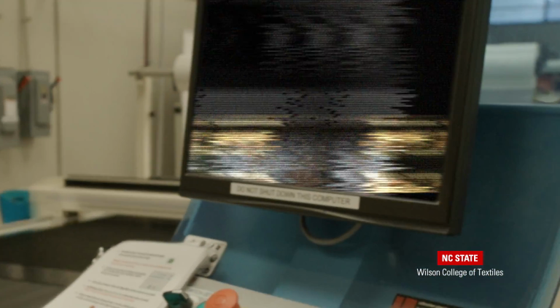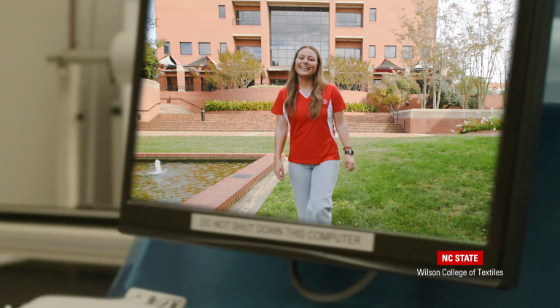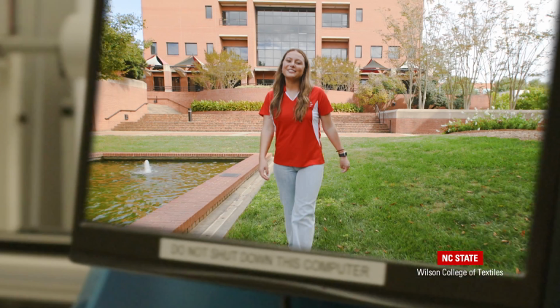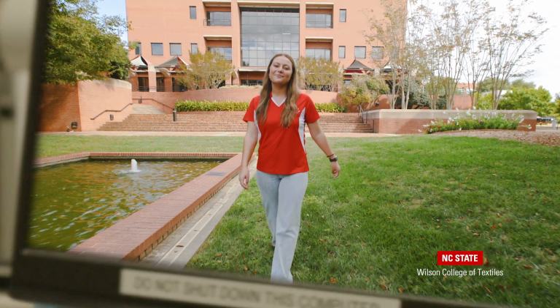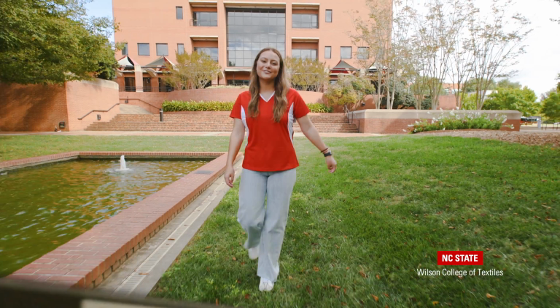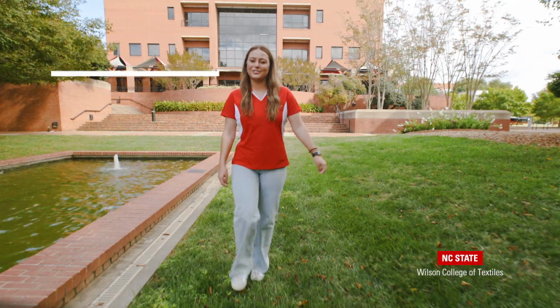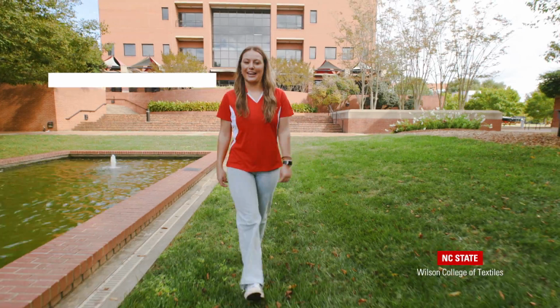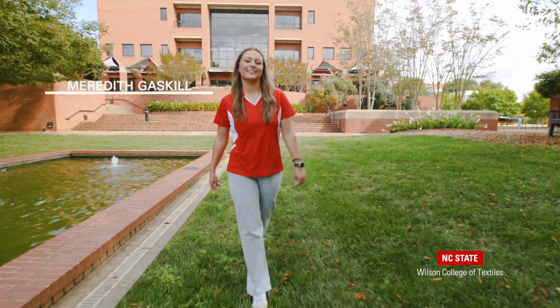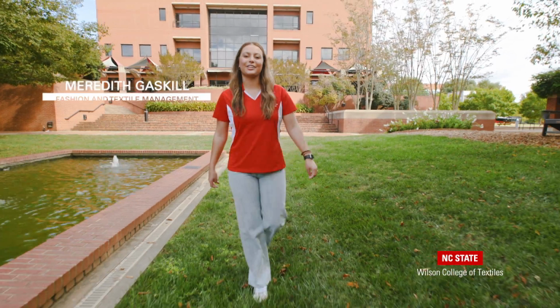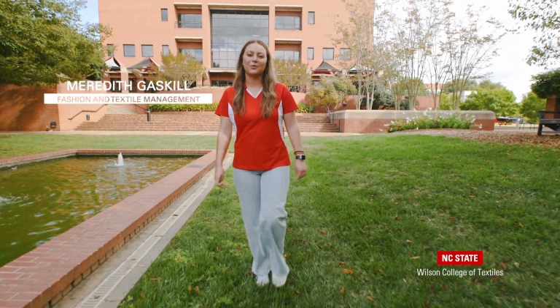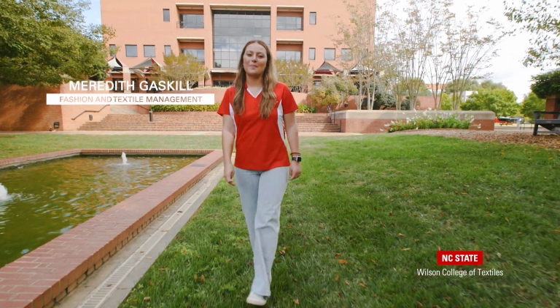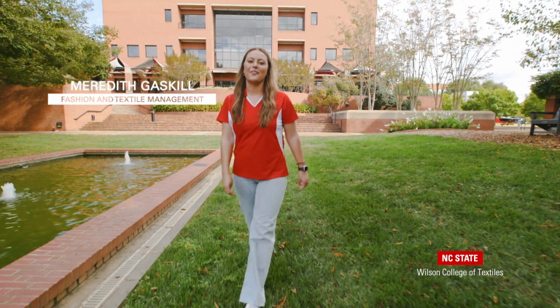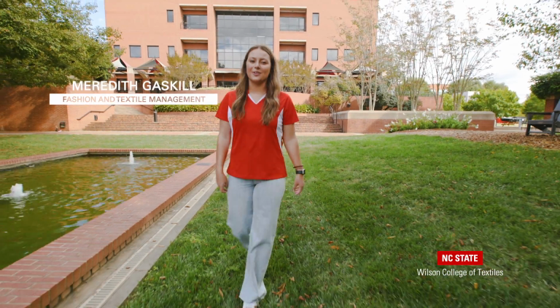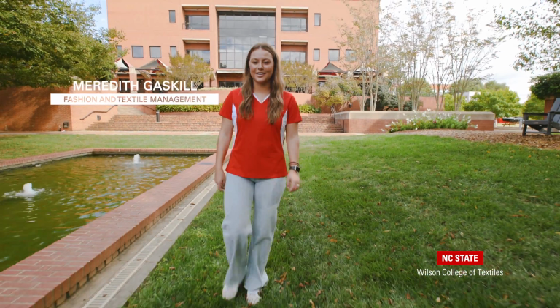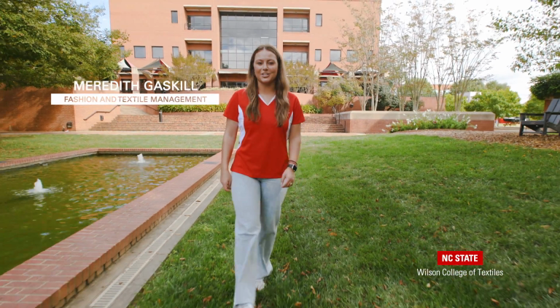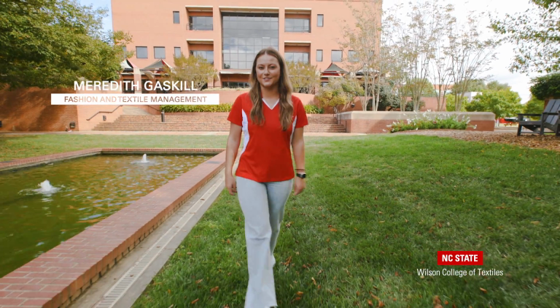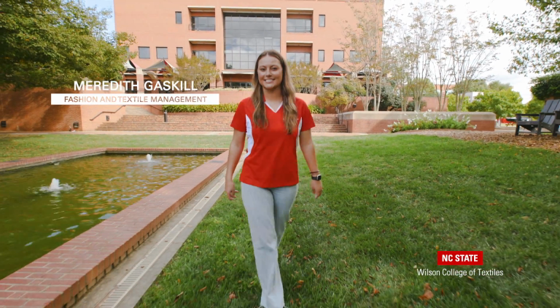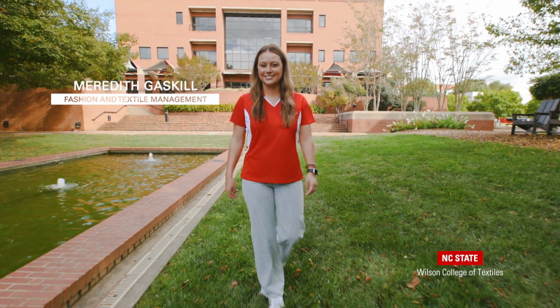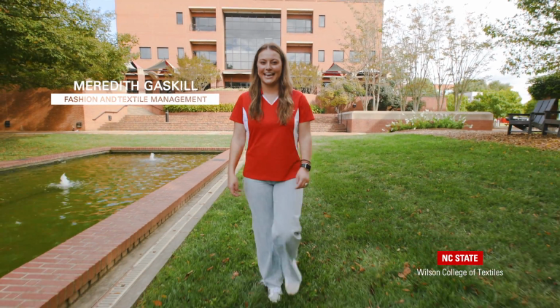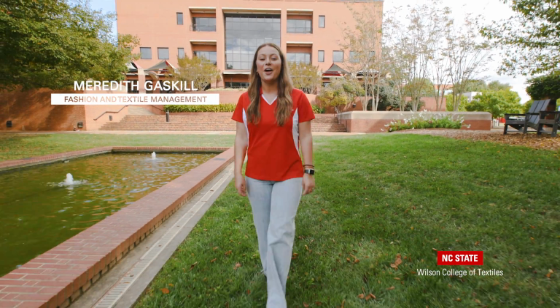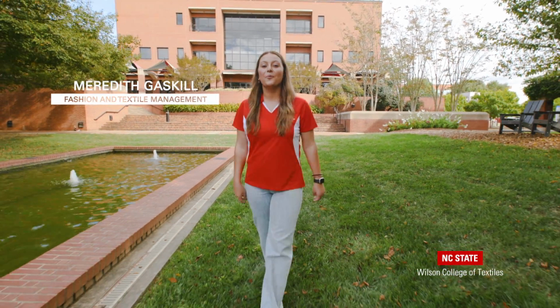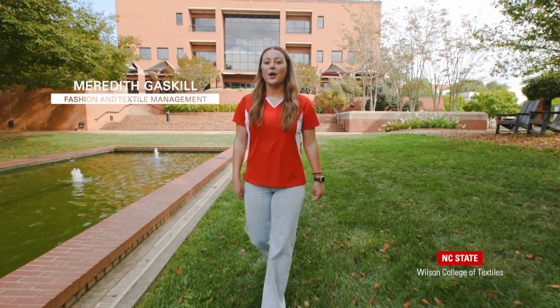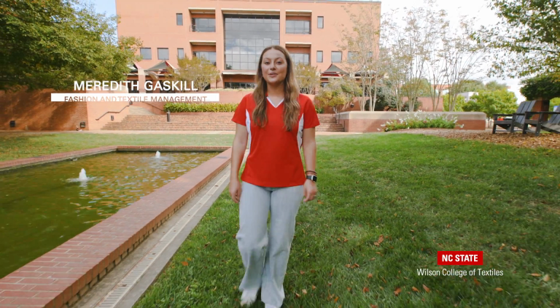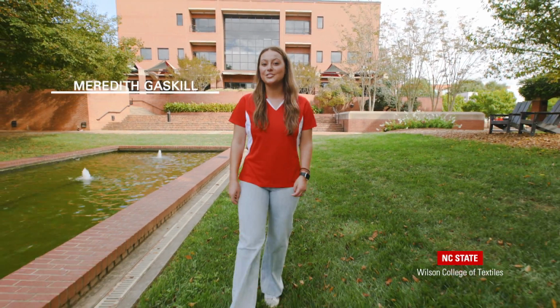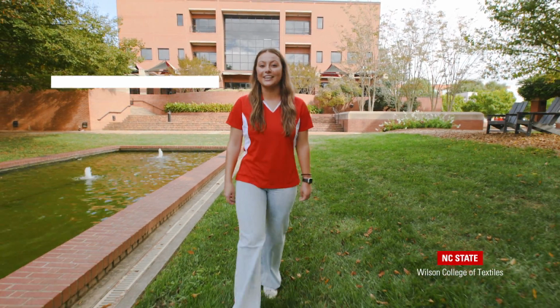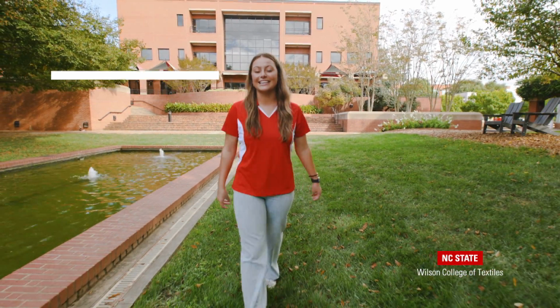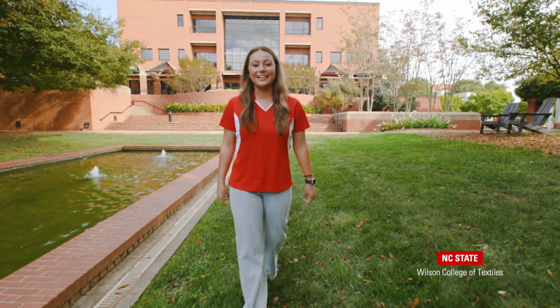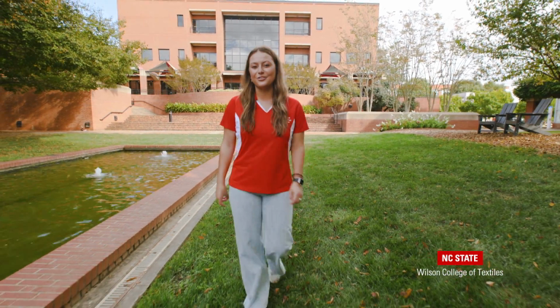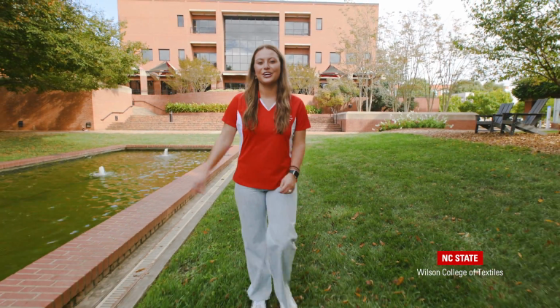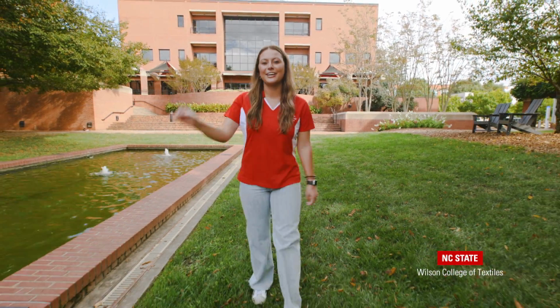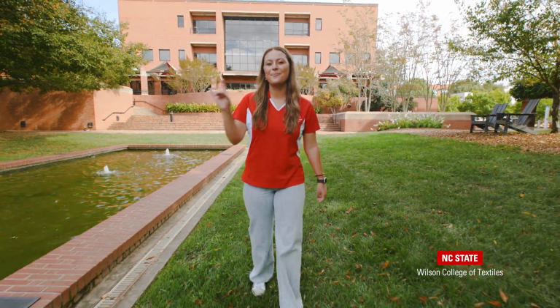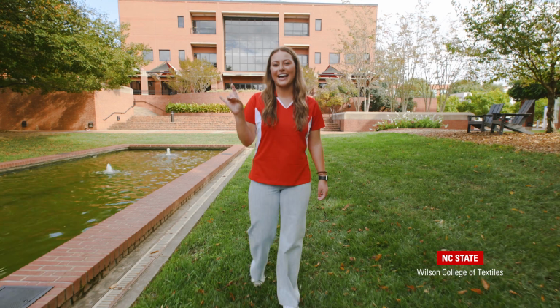Thank you so much for joining us to learn more about the Wilson College of Textiles today. We hope you can join us again in the future. Go Pack!